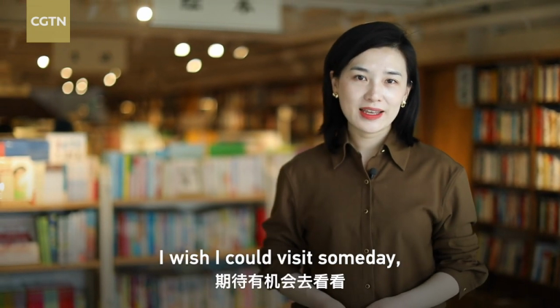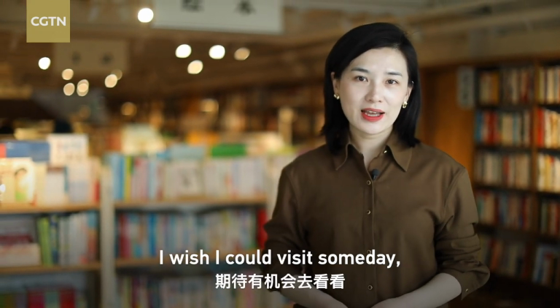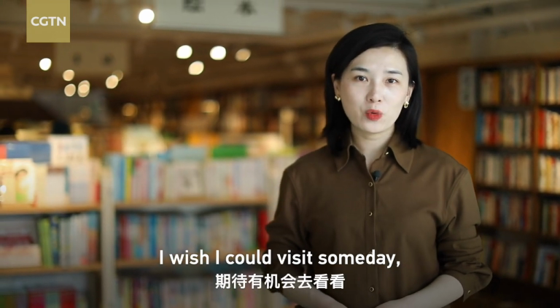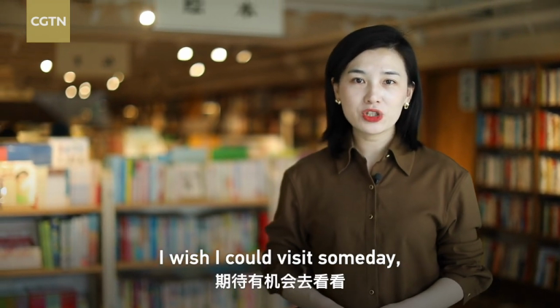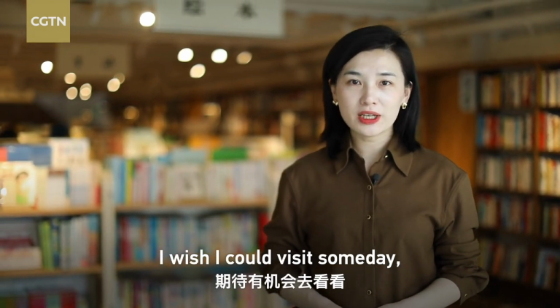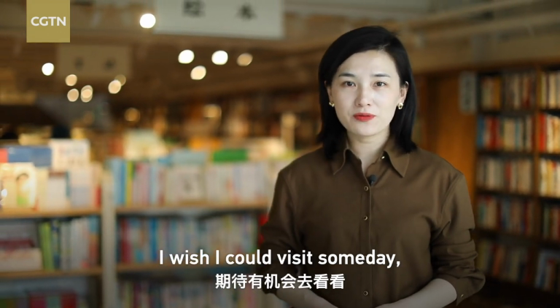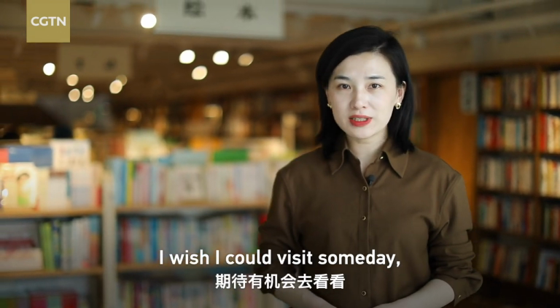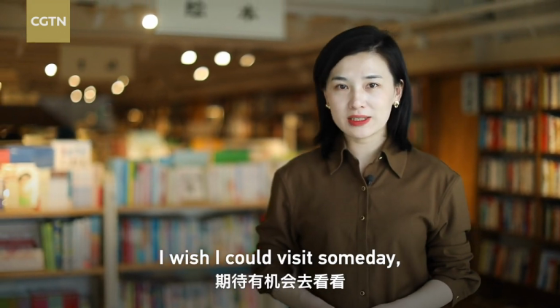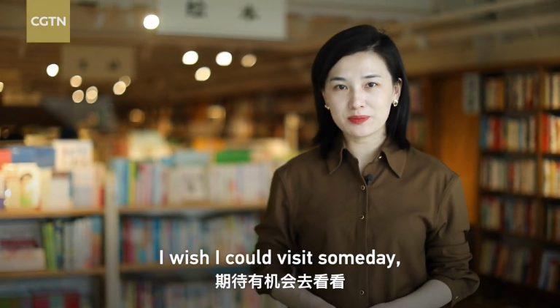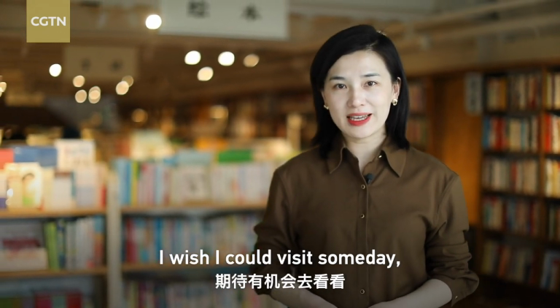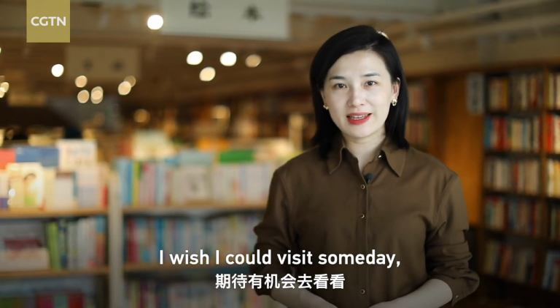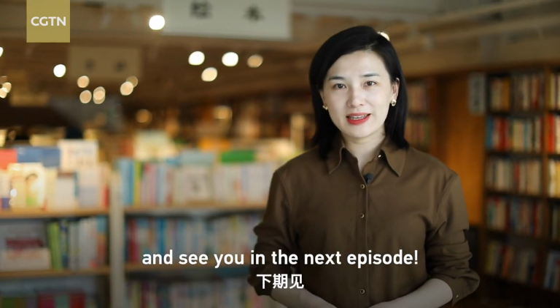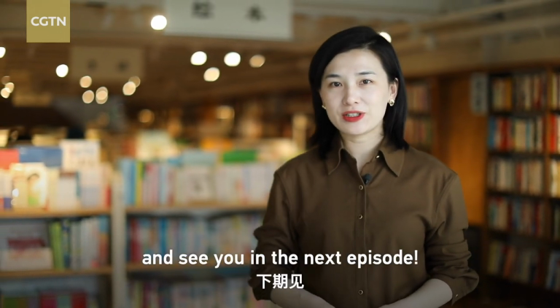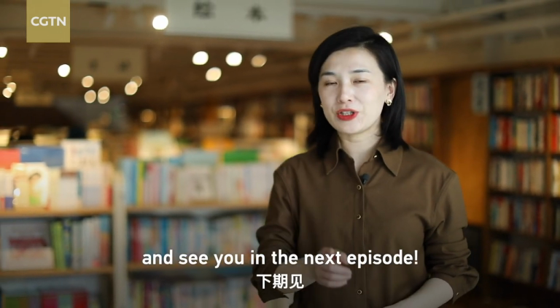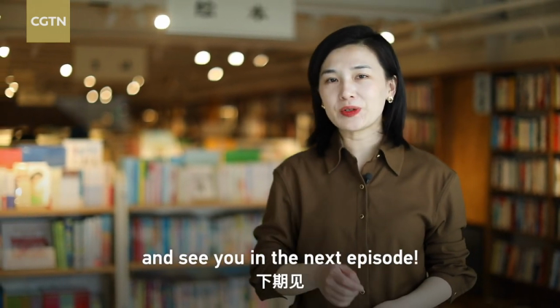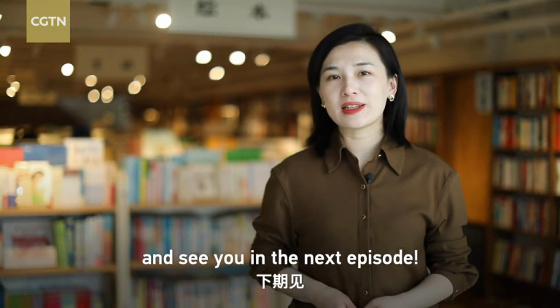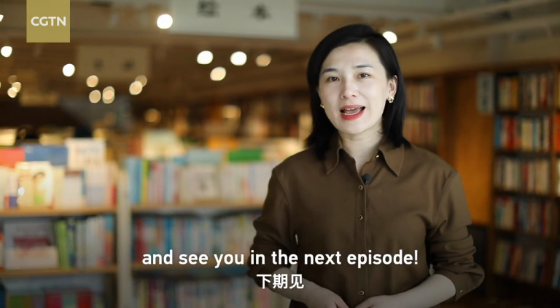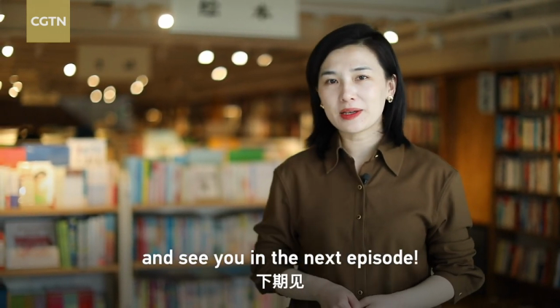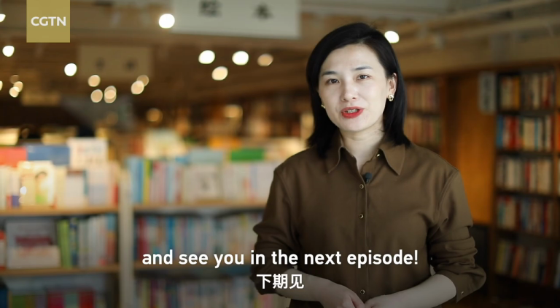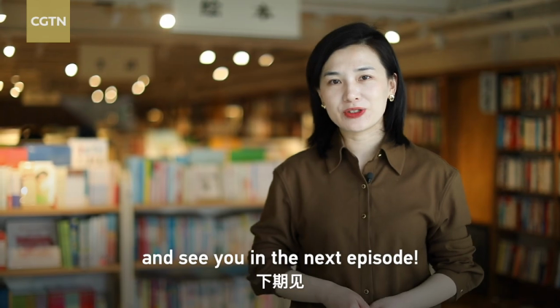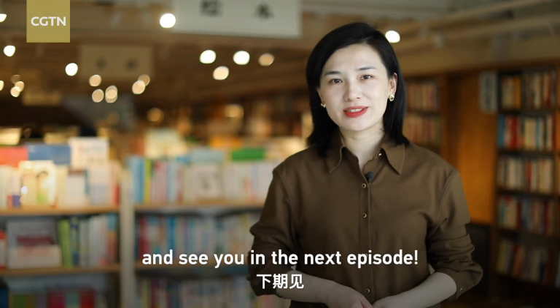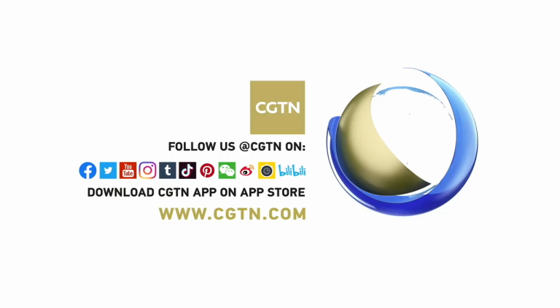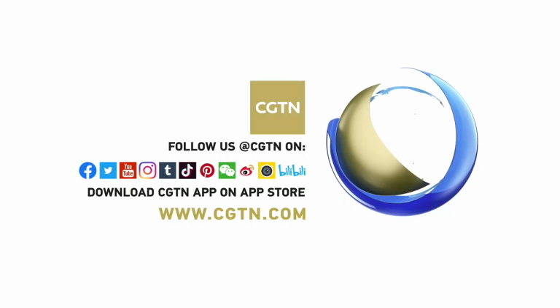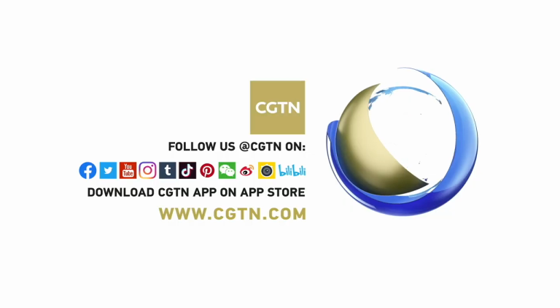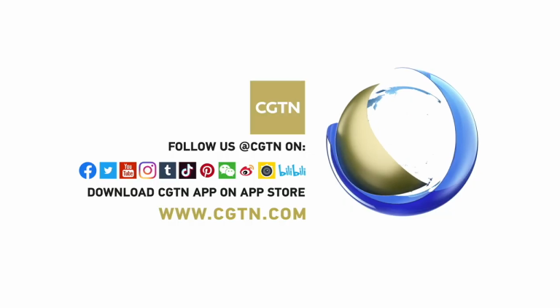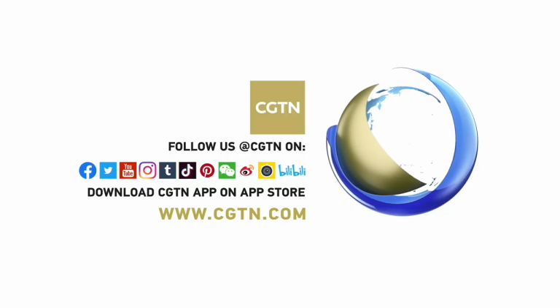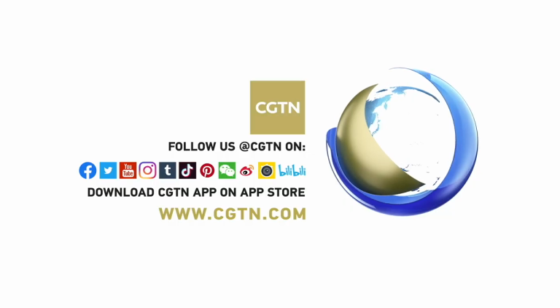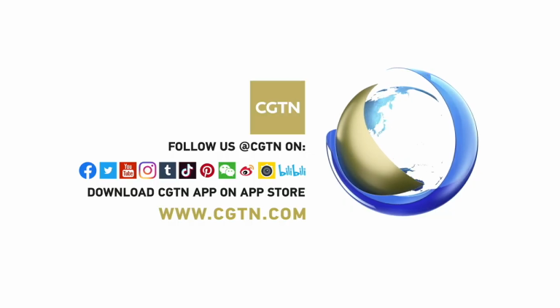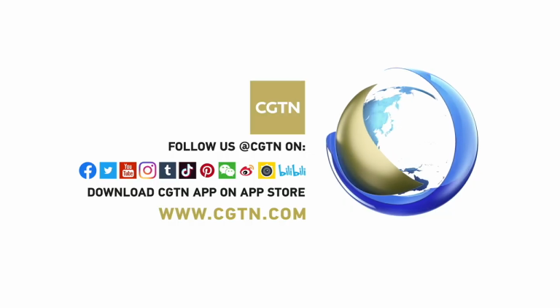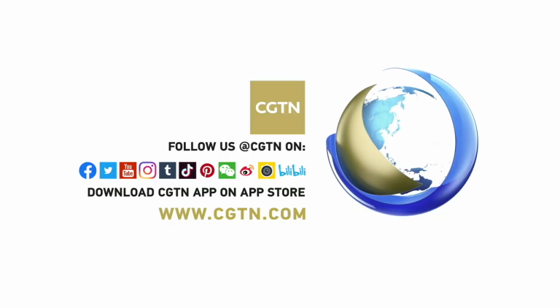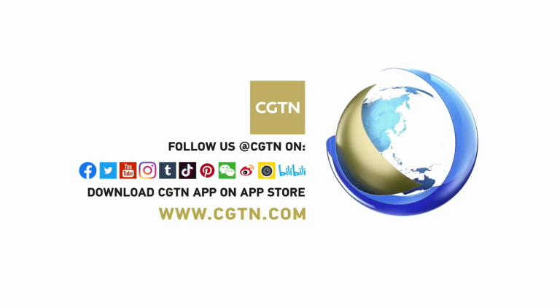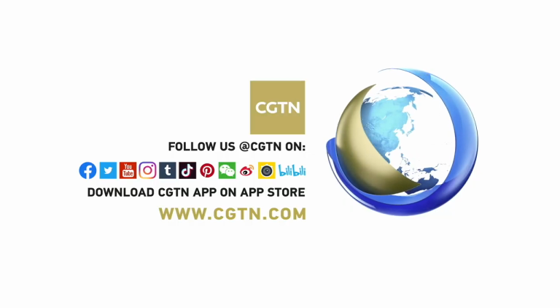I wish I could visit someday. See you in the next episode. Bye!